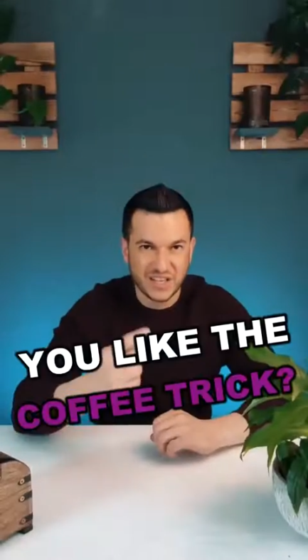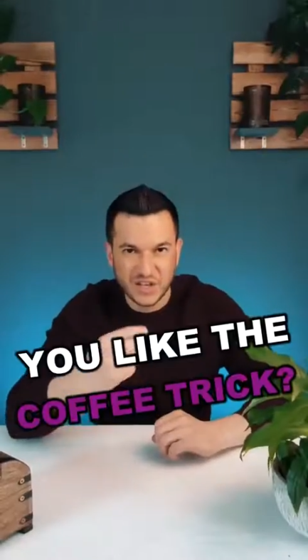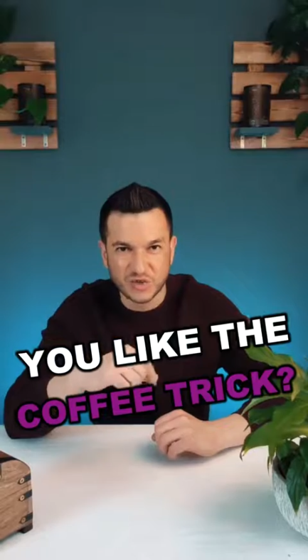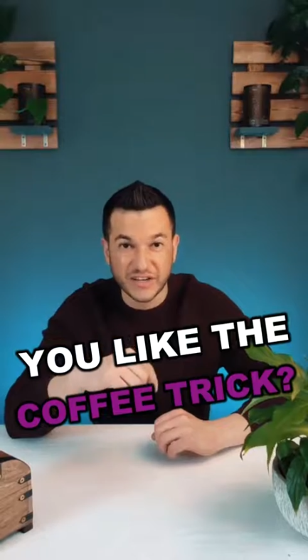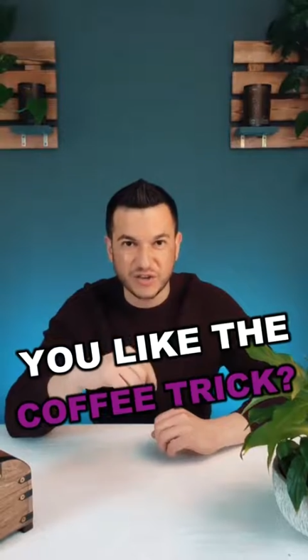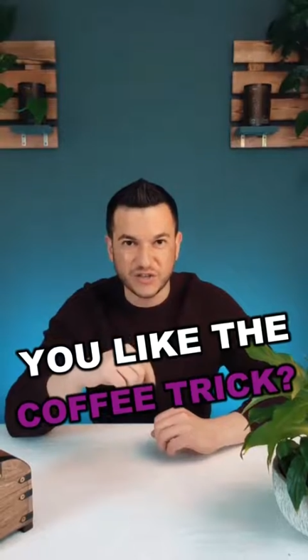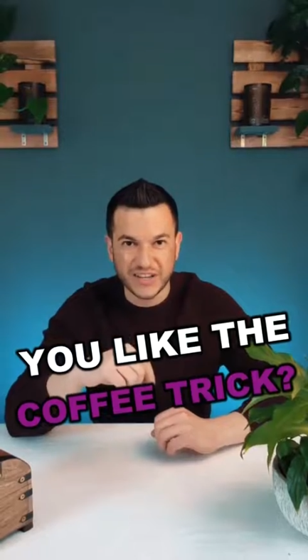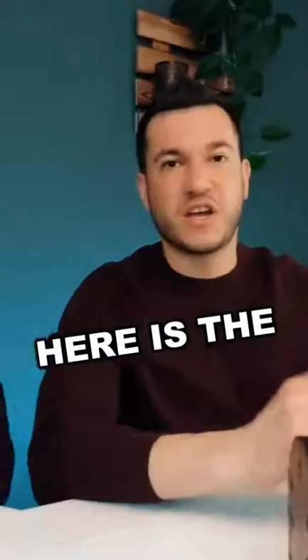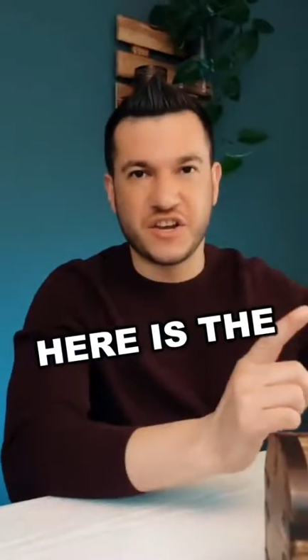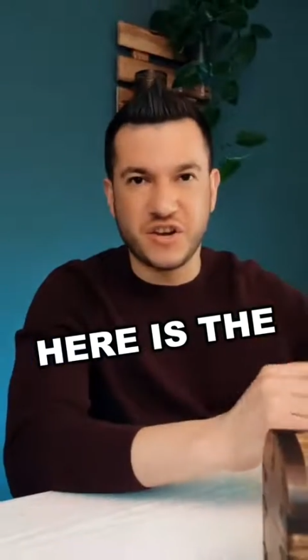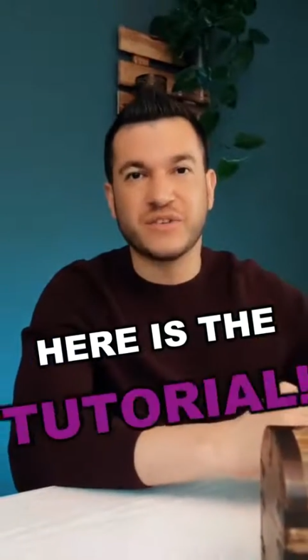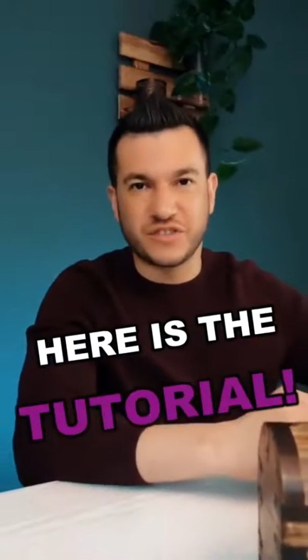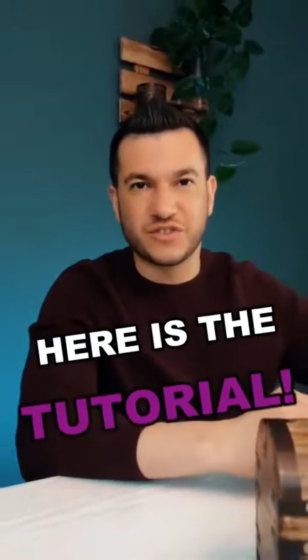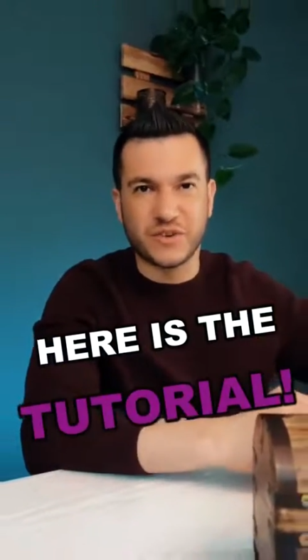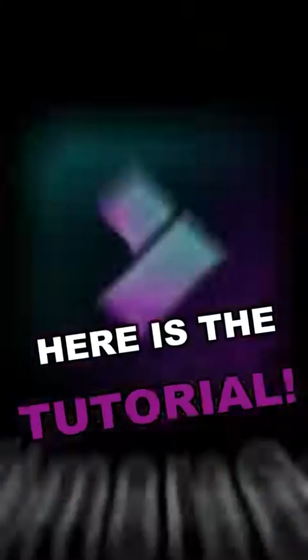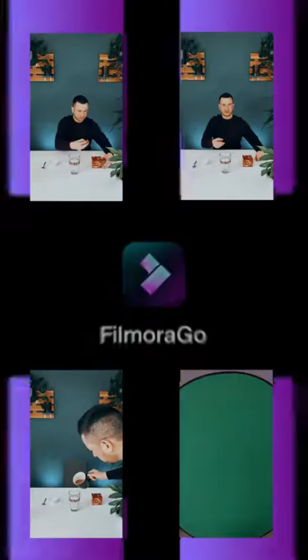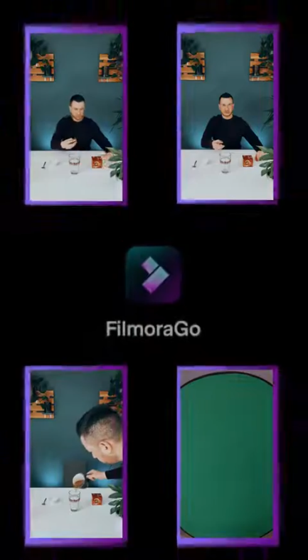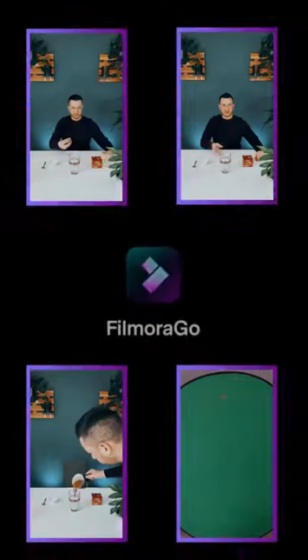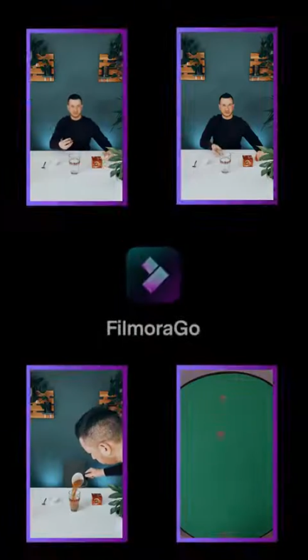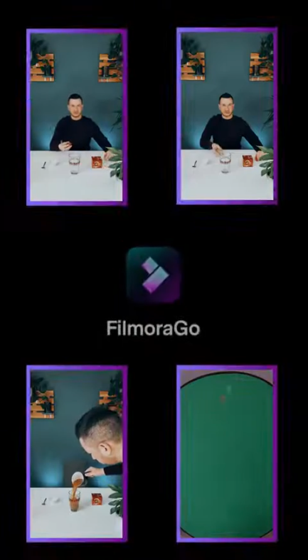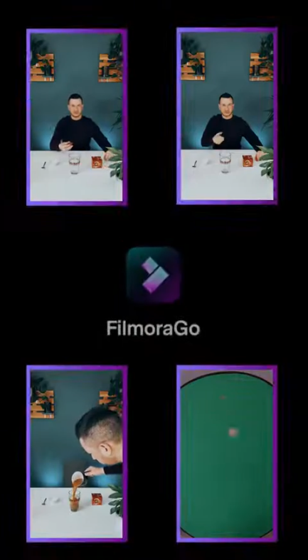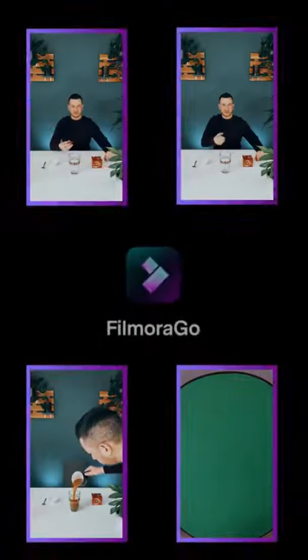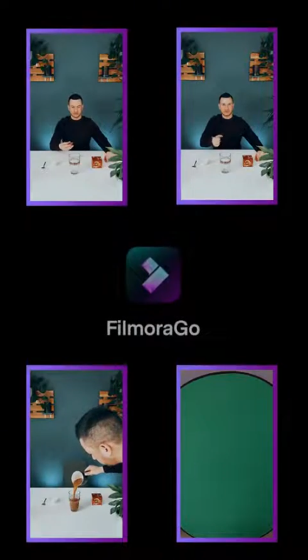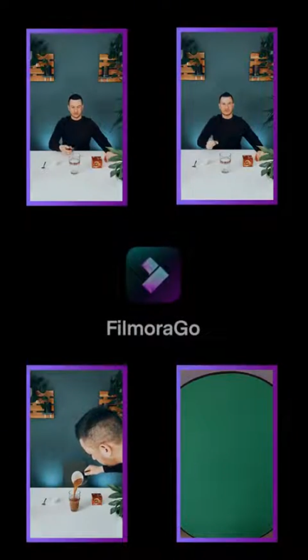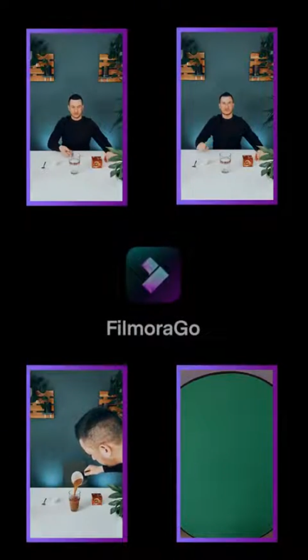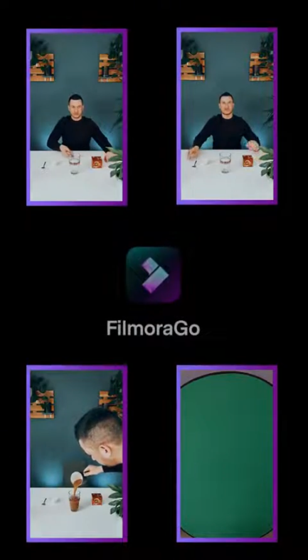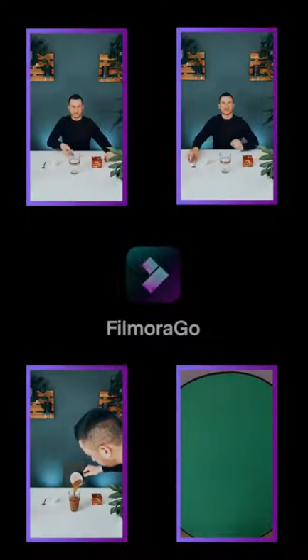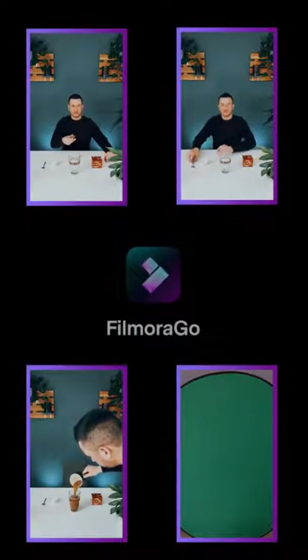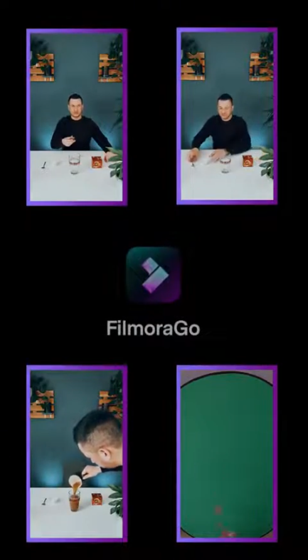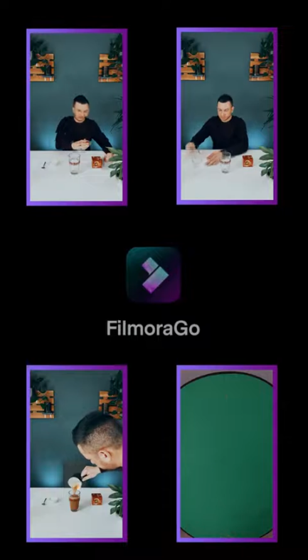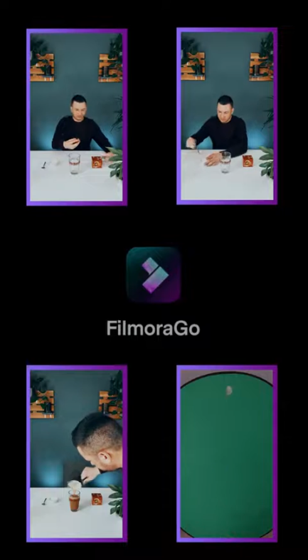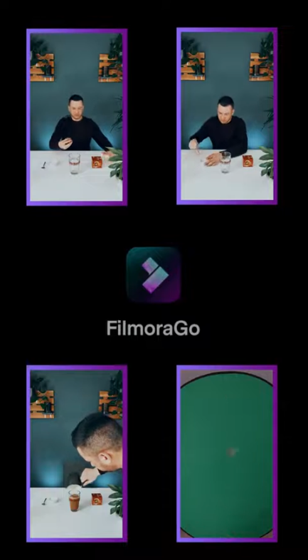You like the coffee trick? Here is the tutorial. Before we start the project we need these four shots.